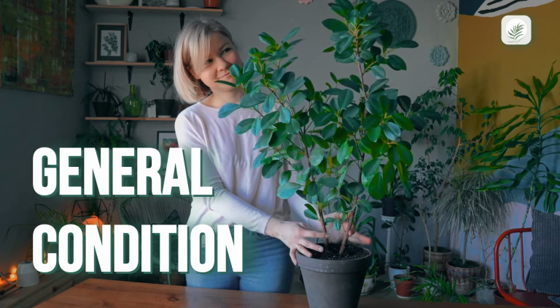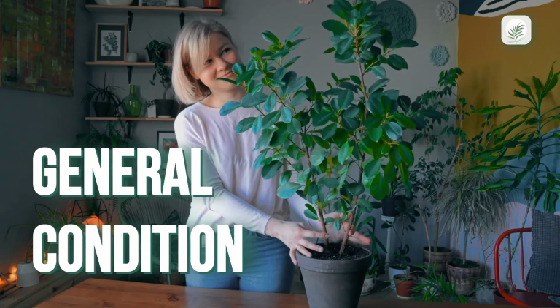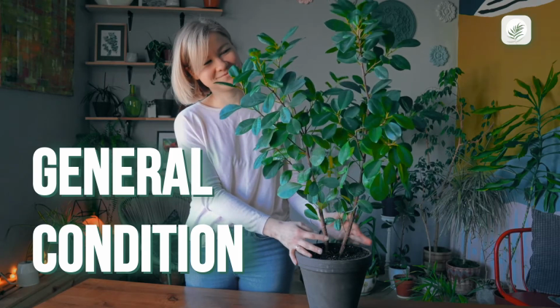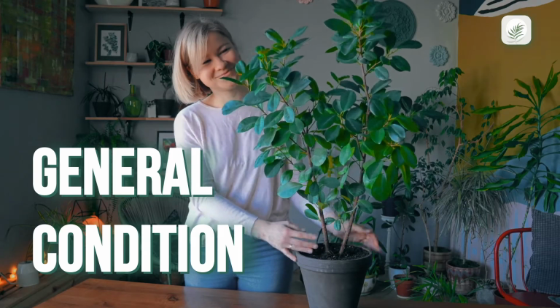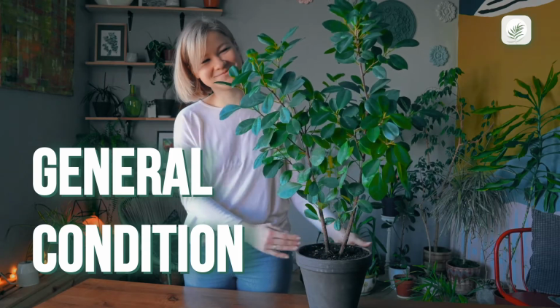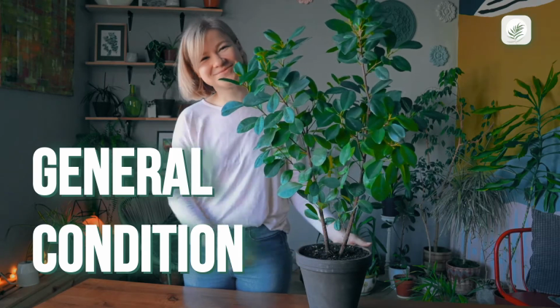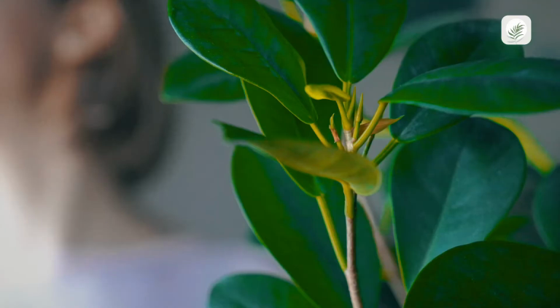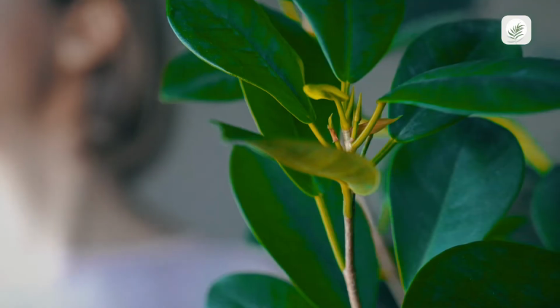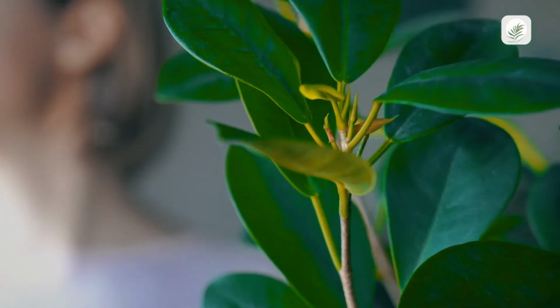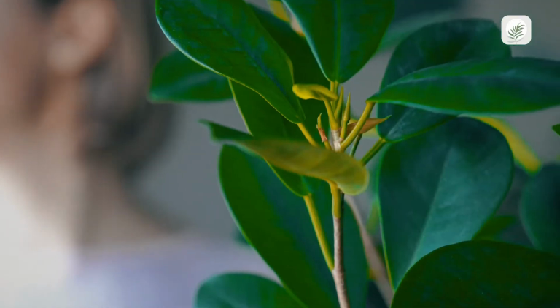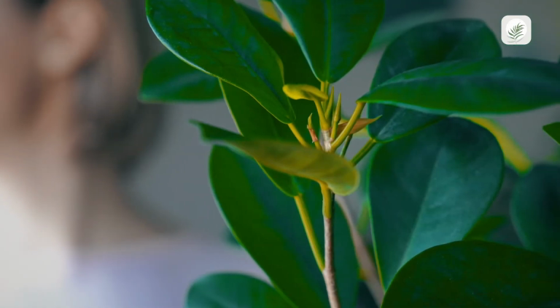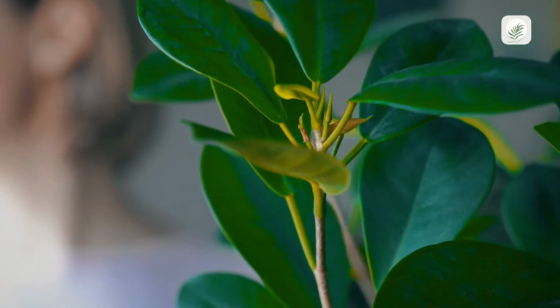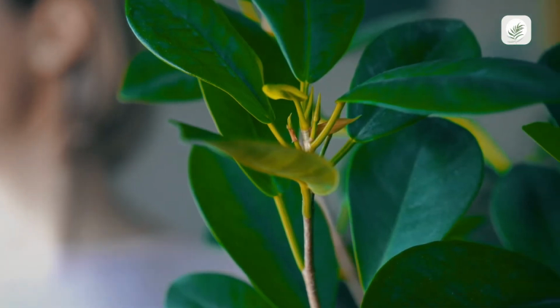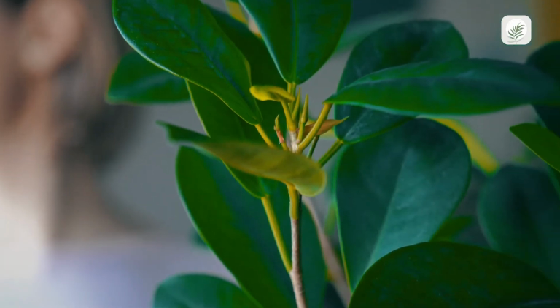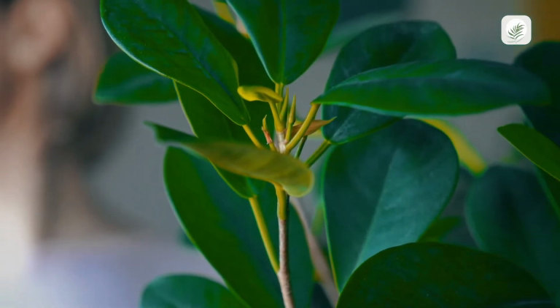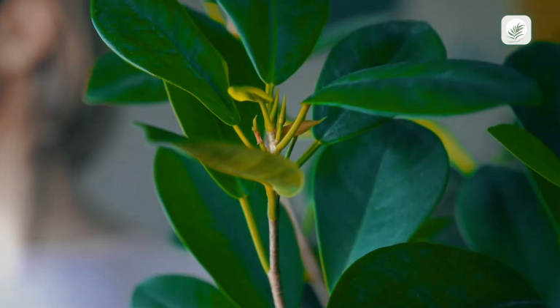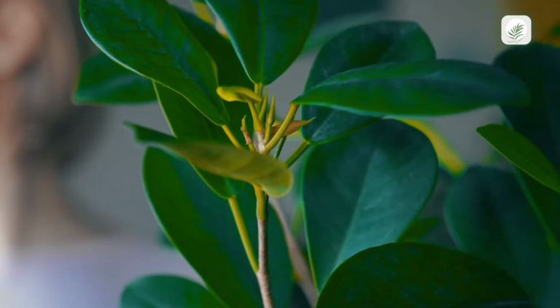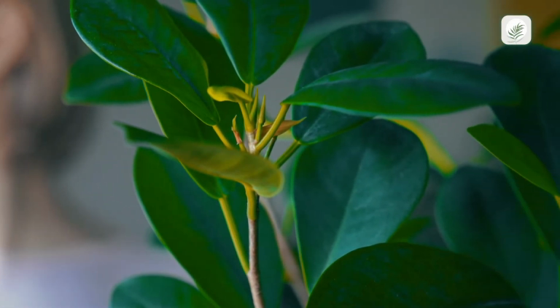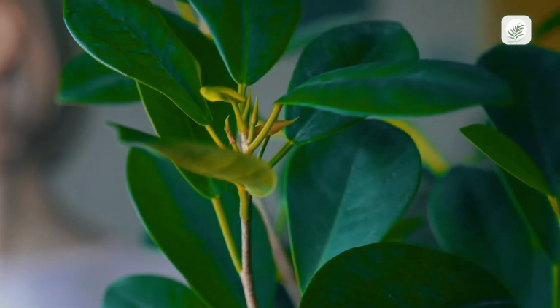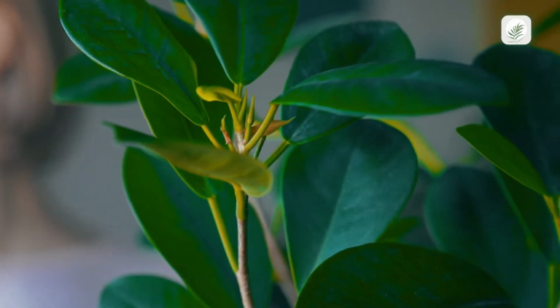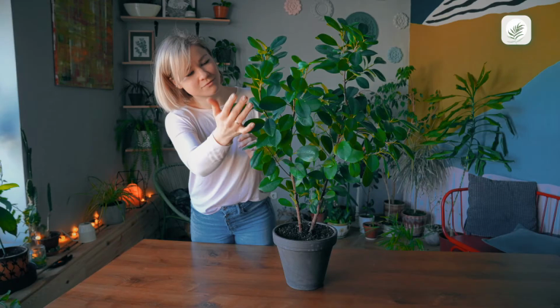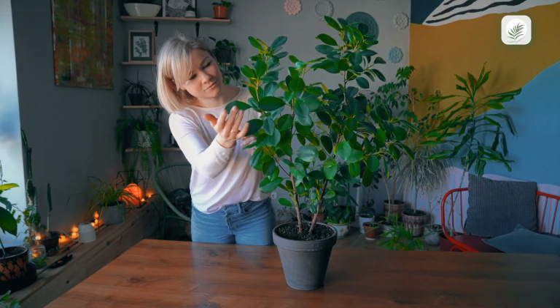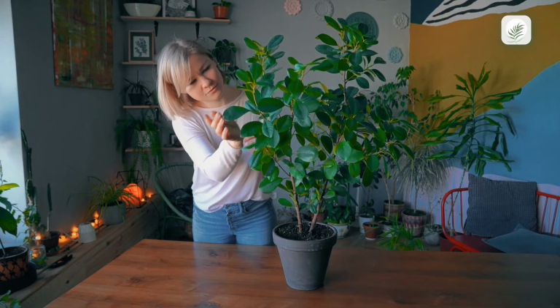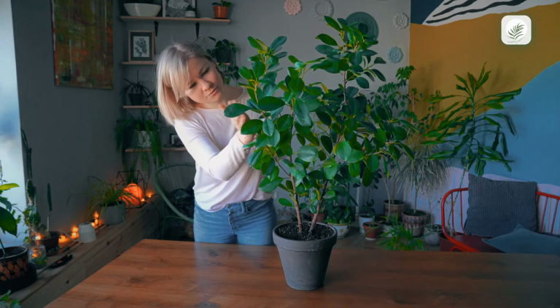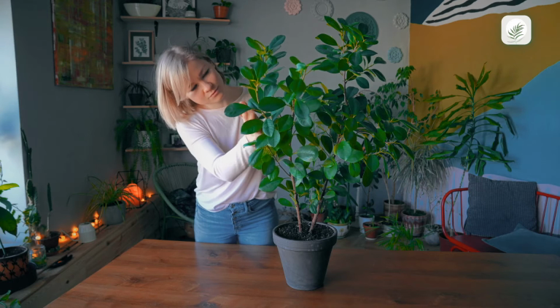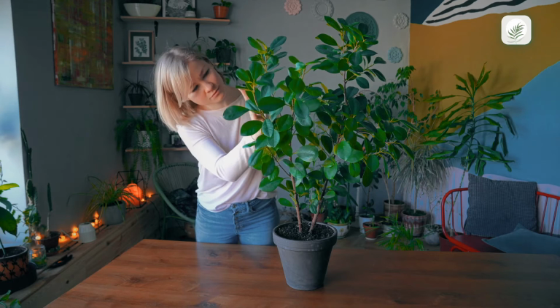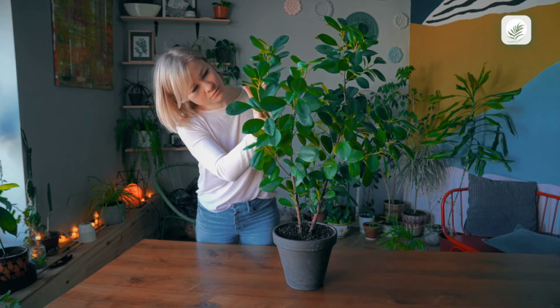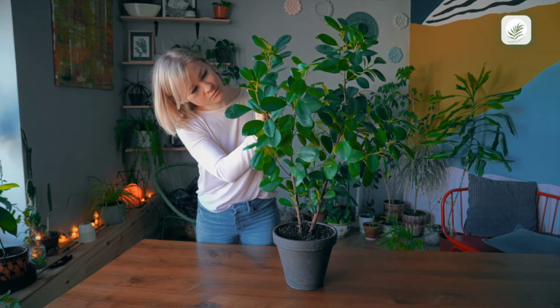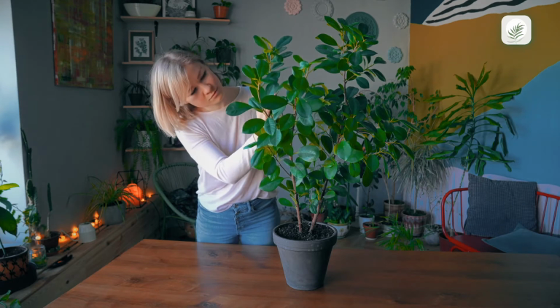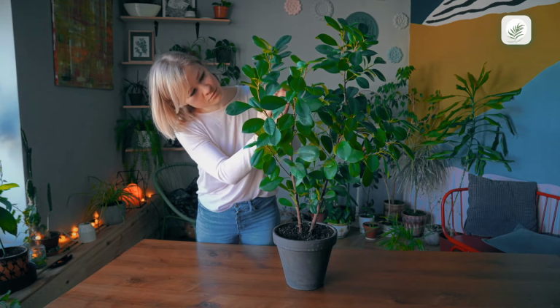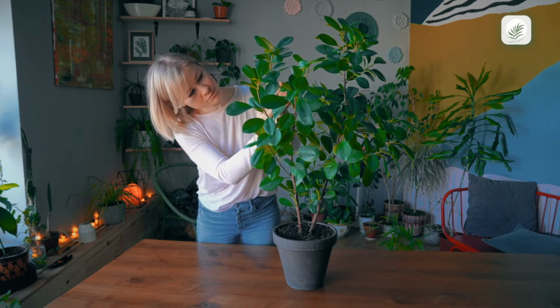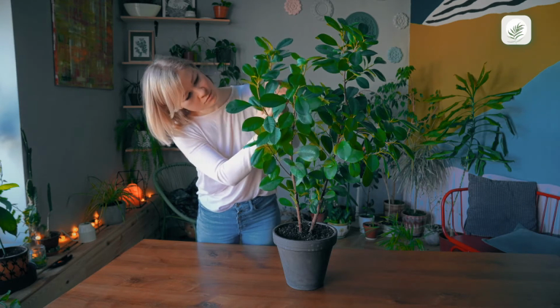Consider its shape. Is it compact and full with multiple stems? This one looks great.